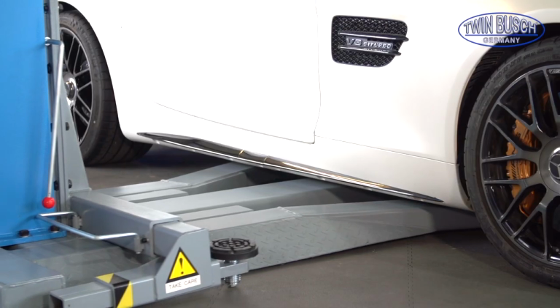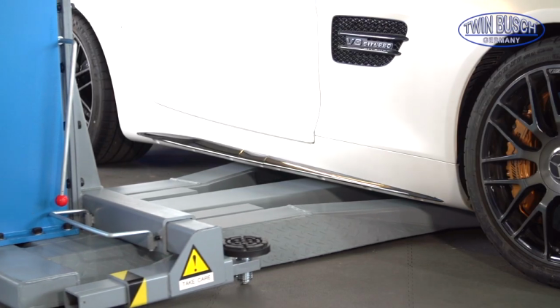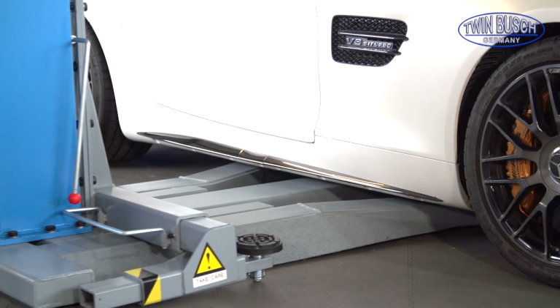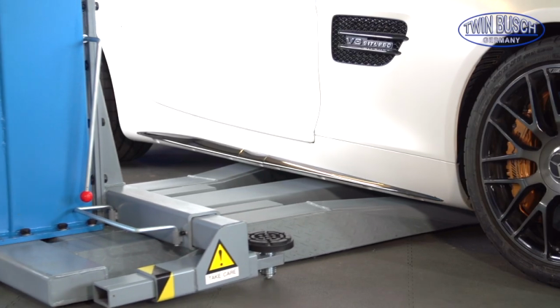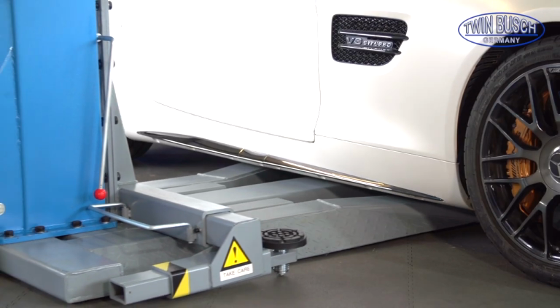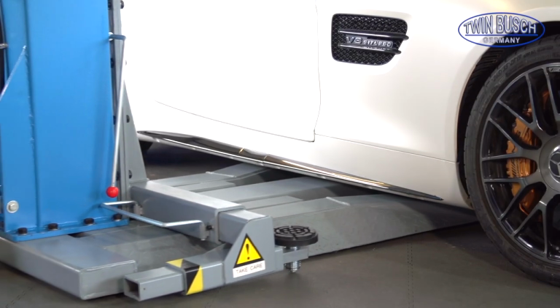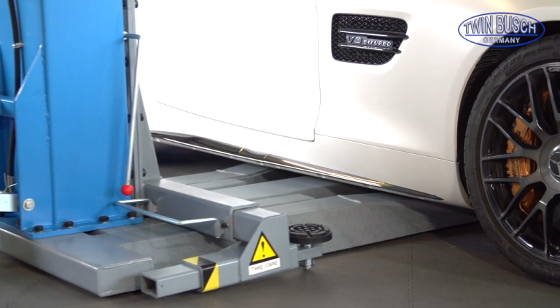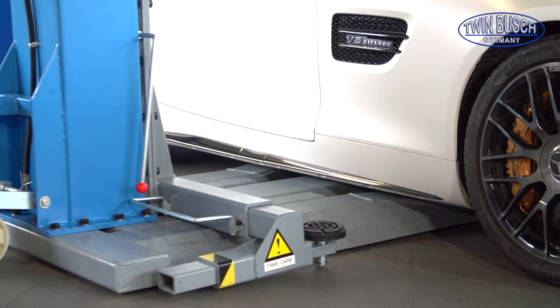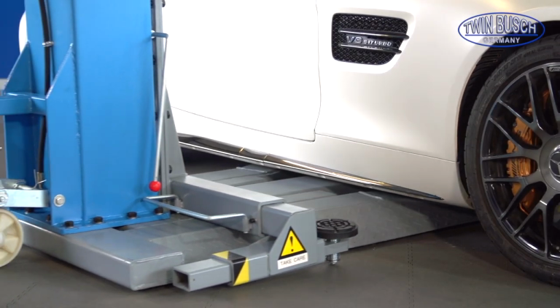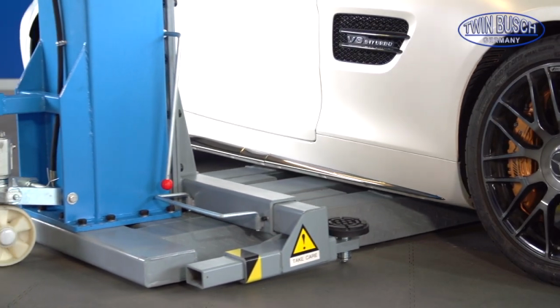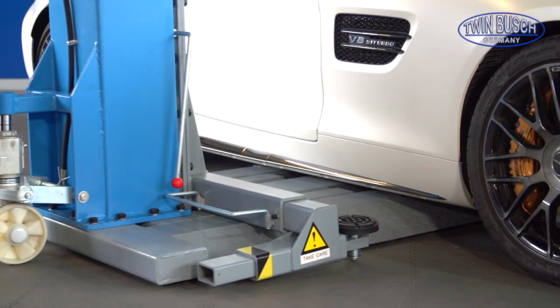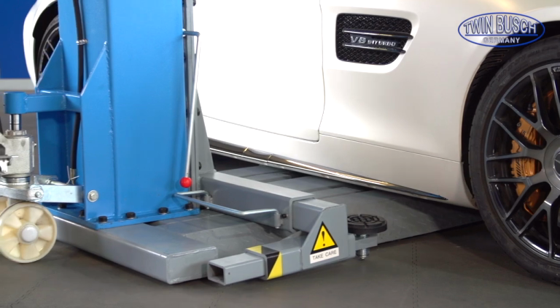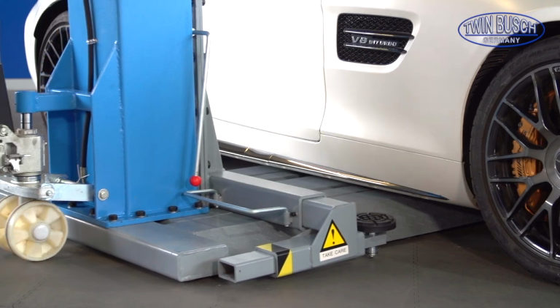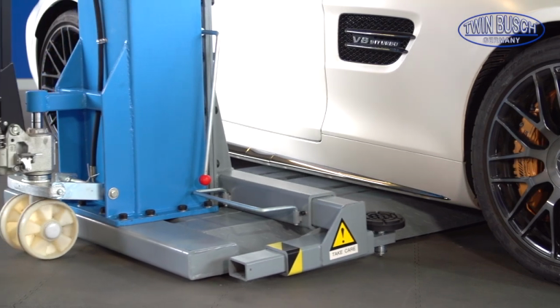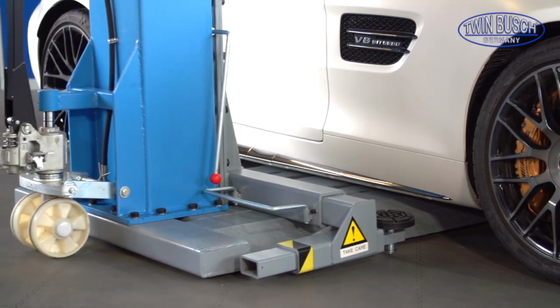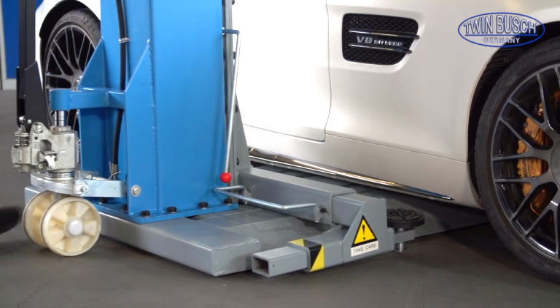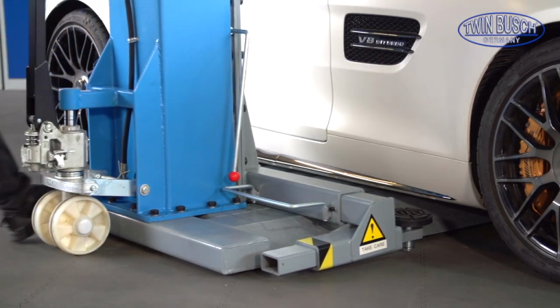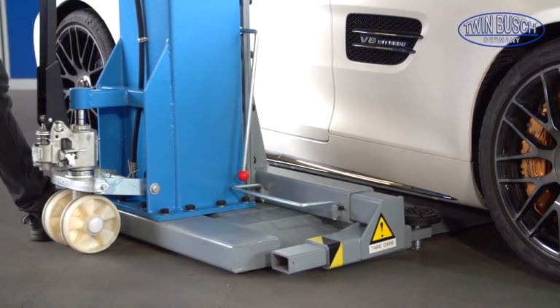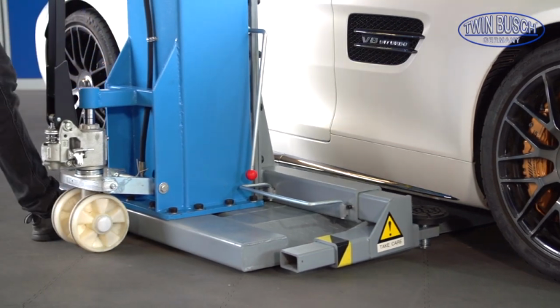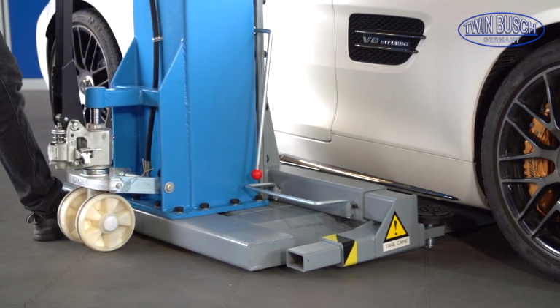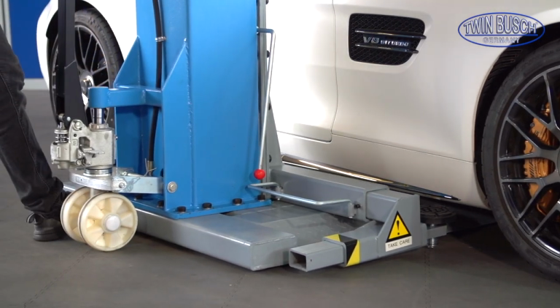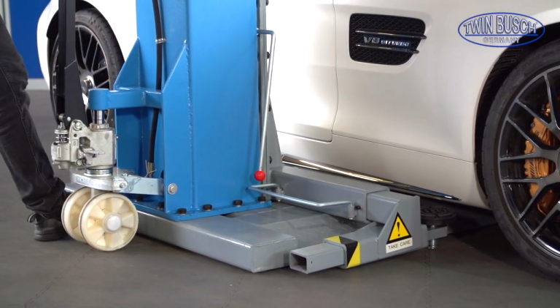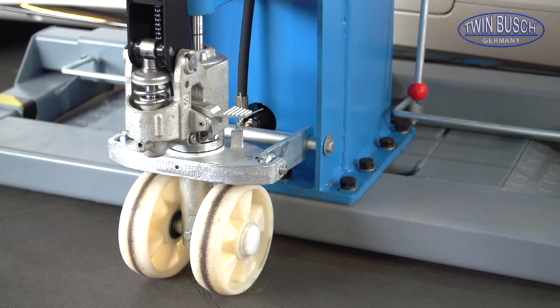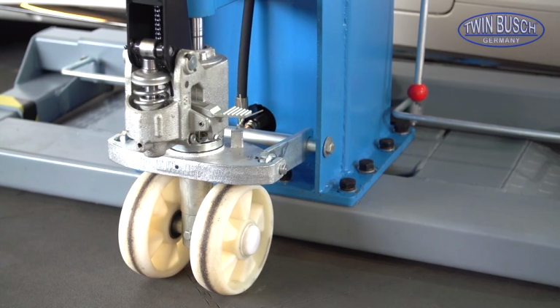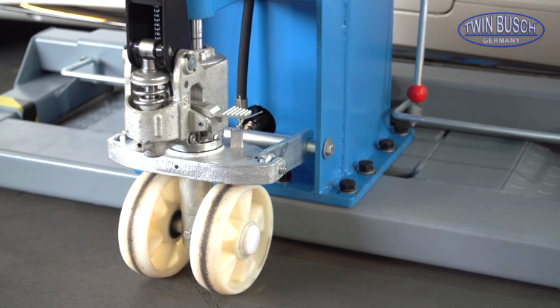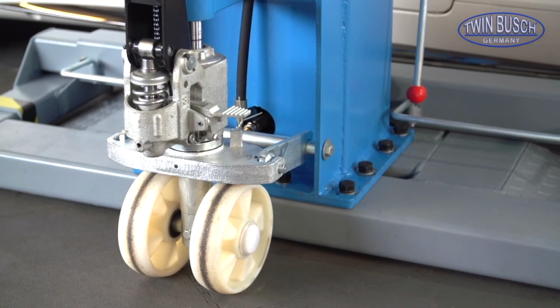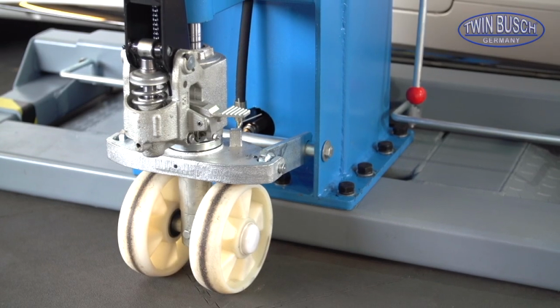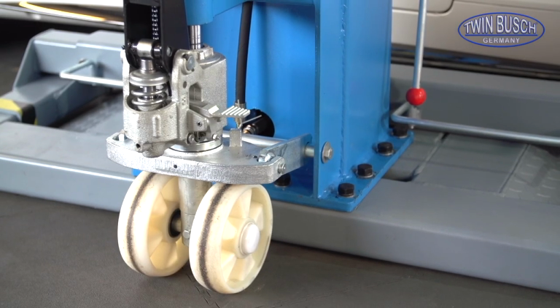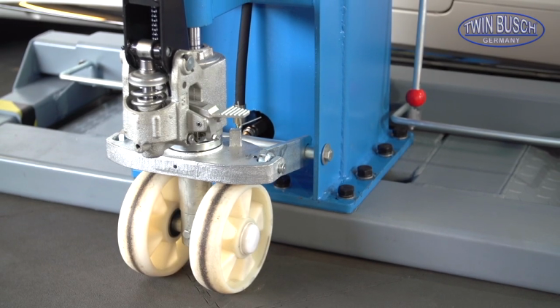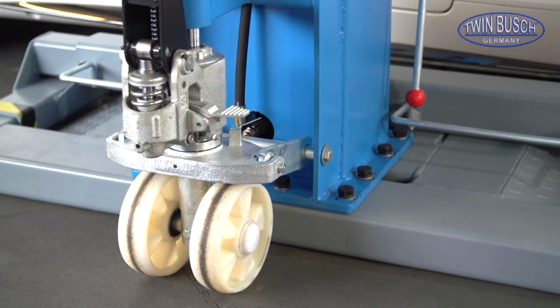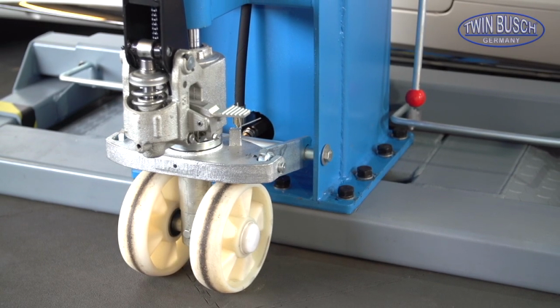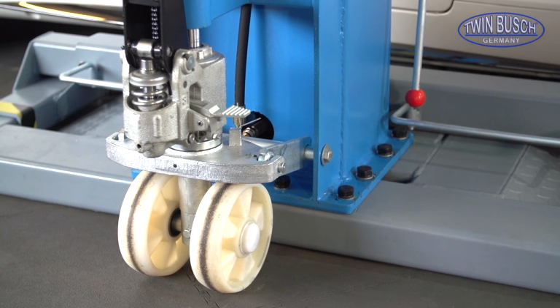With a low height of just 95 mm, the lift is suitable for sports cars.